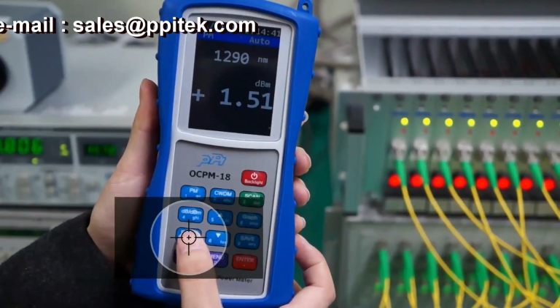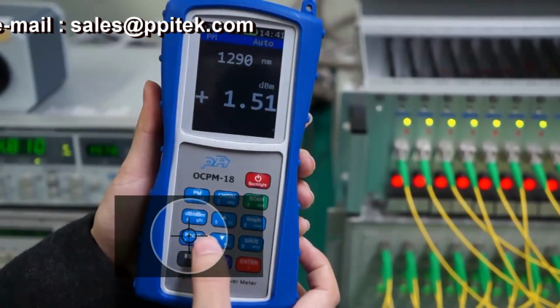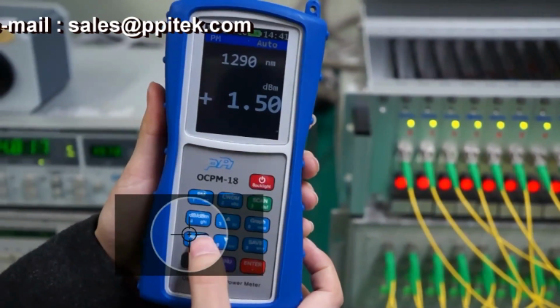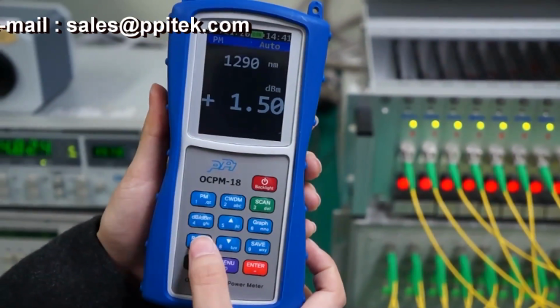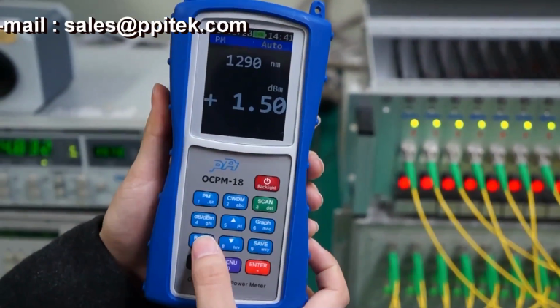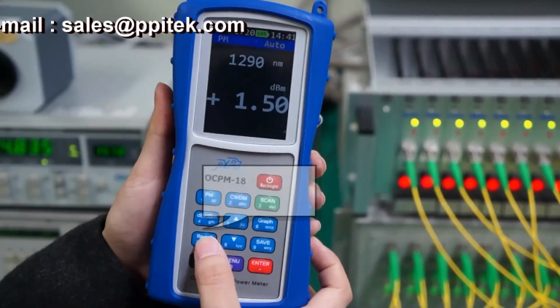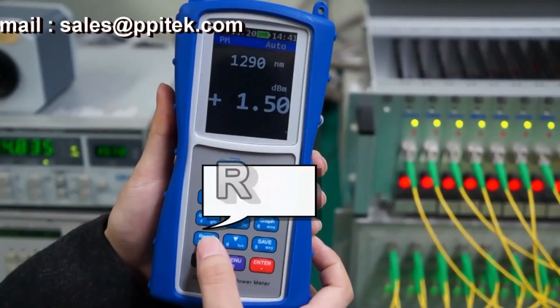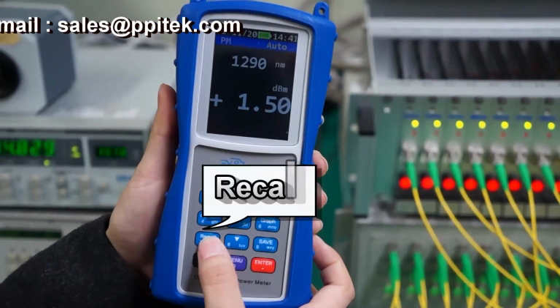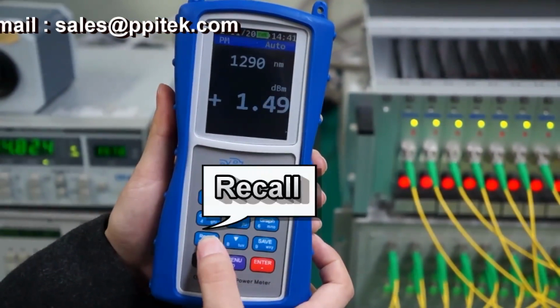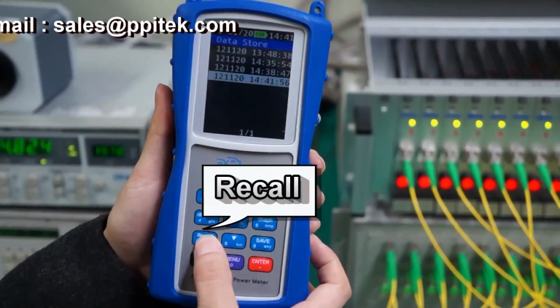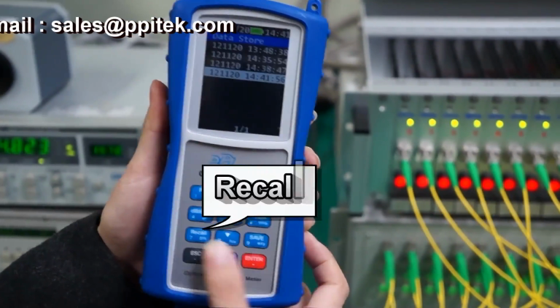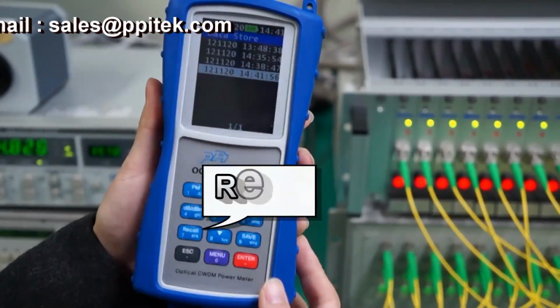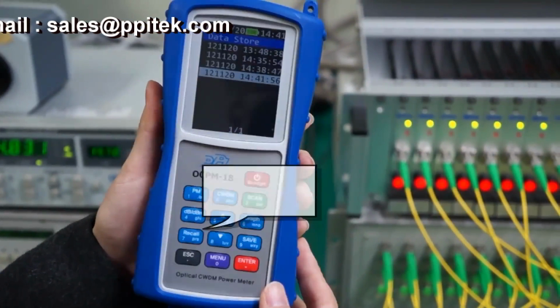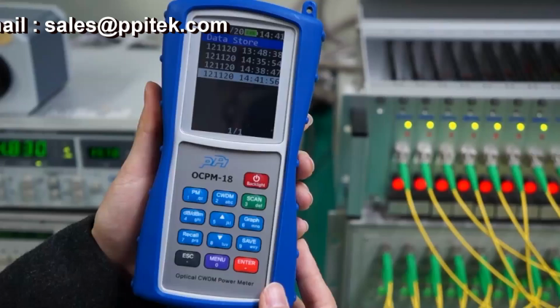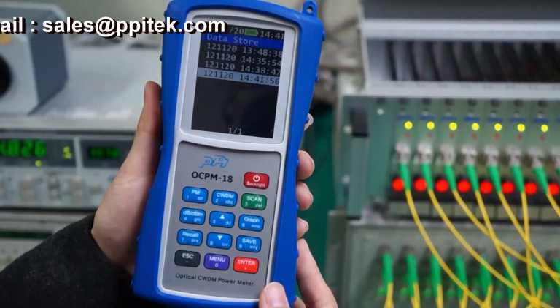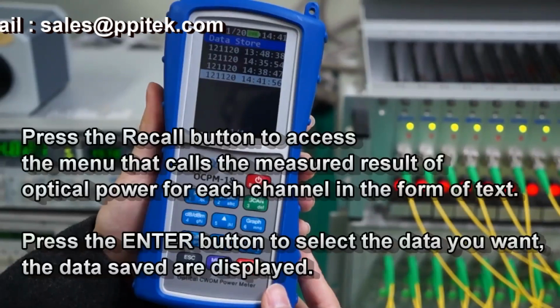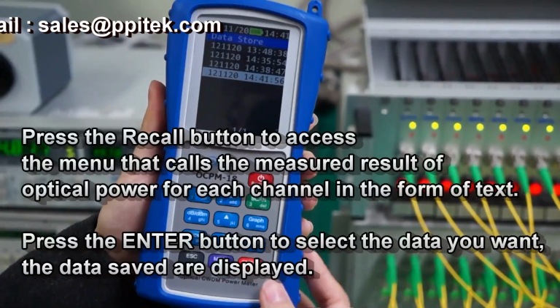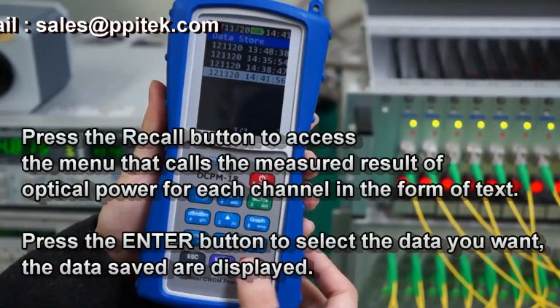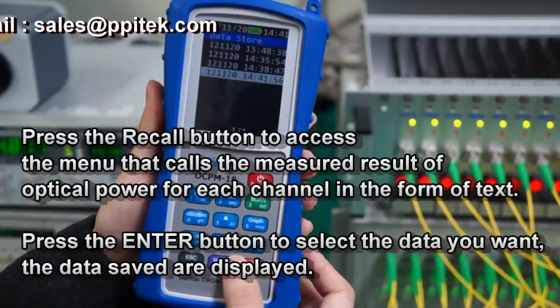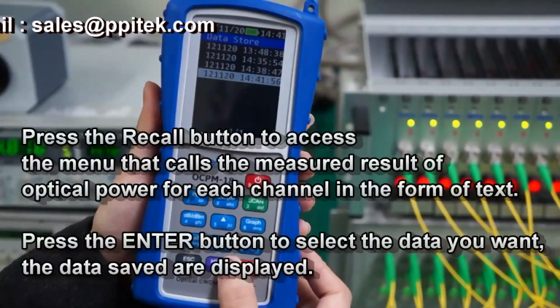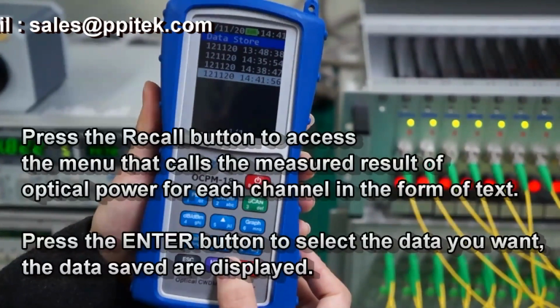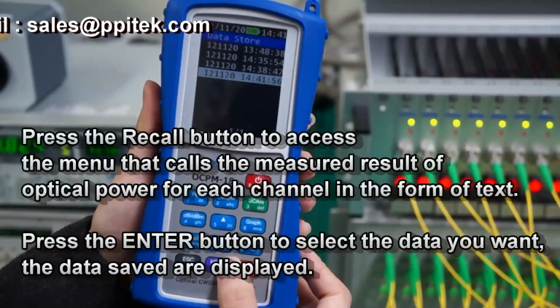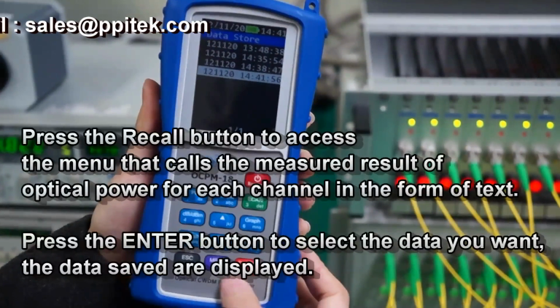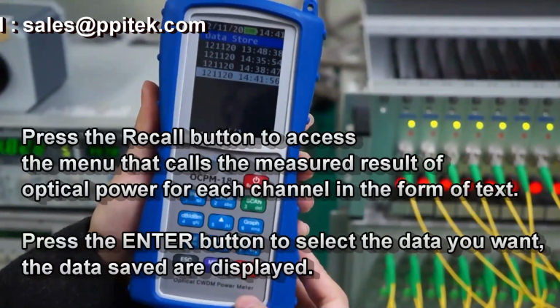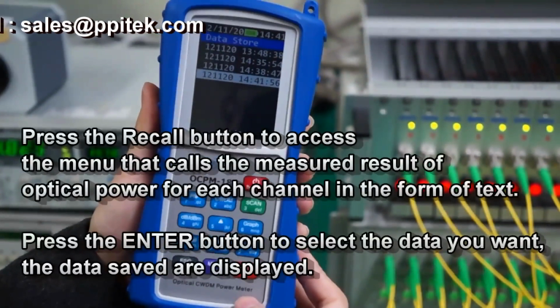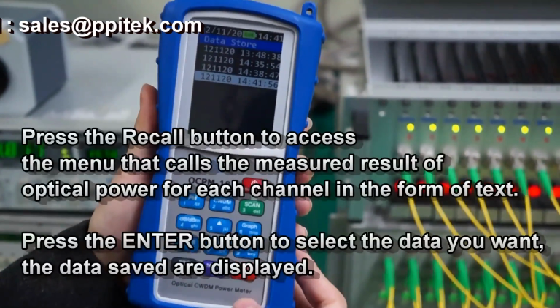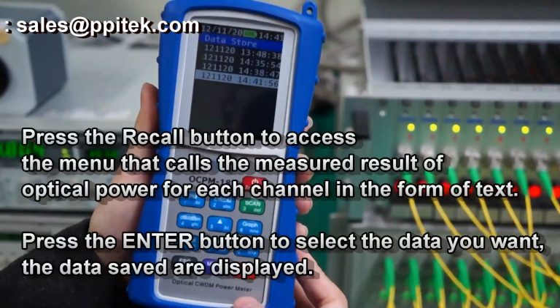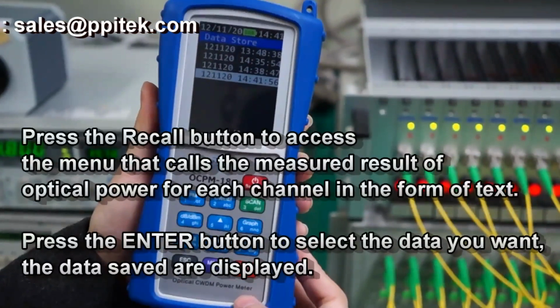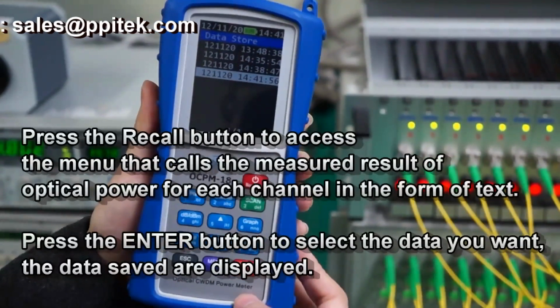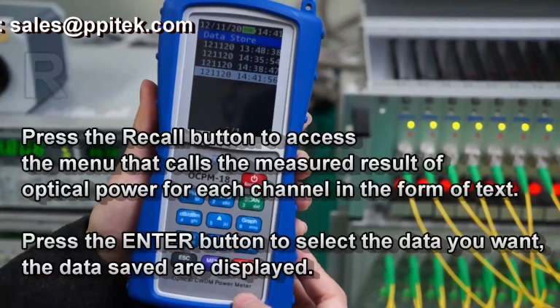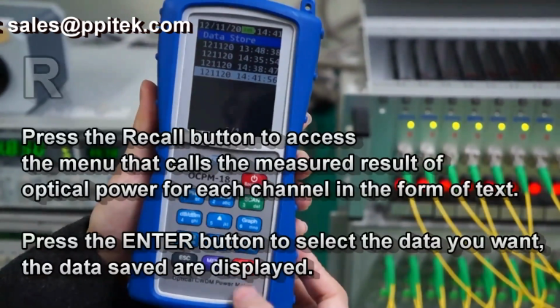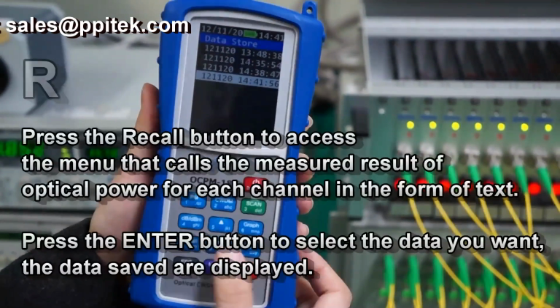Then press the Recall button to access the menu that calls up the measured result.